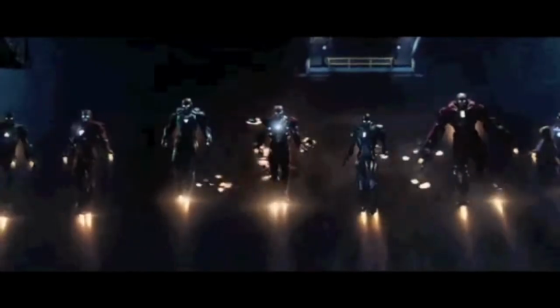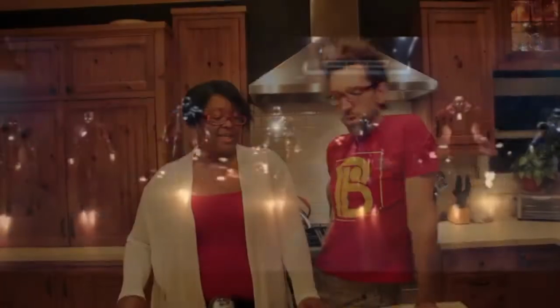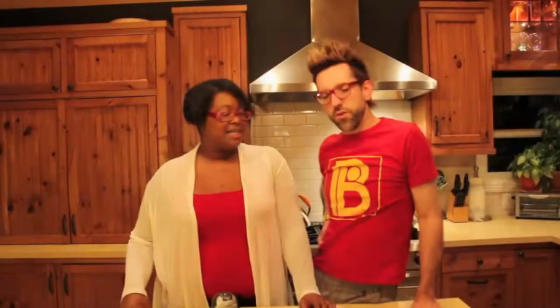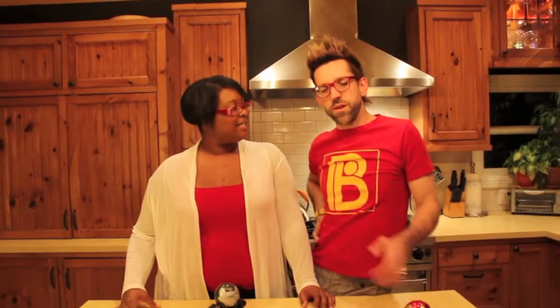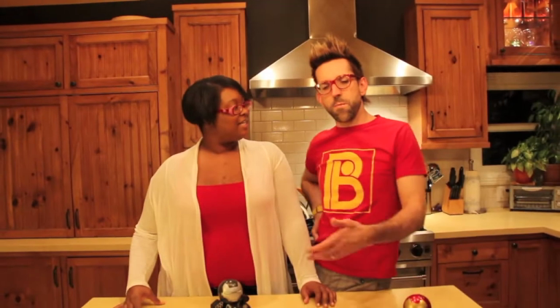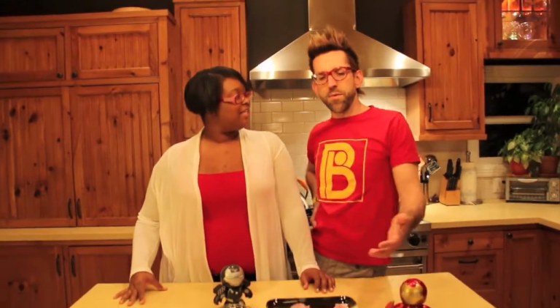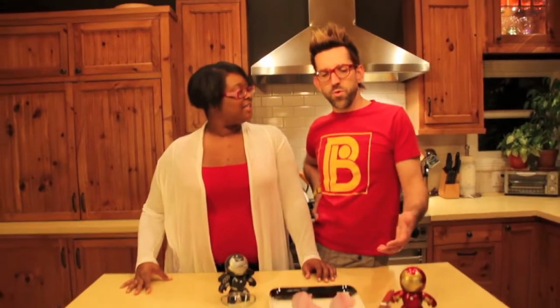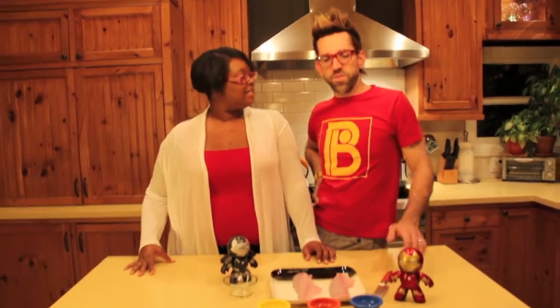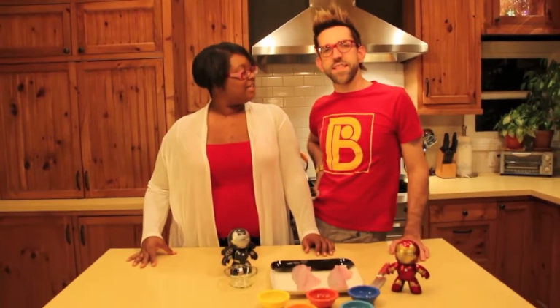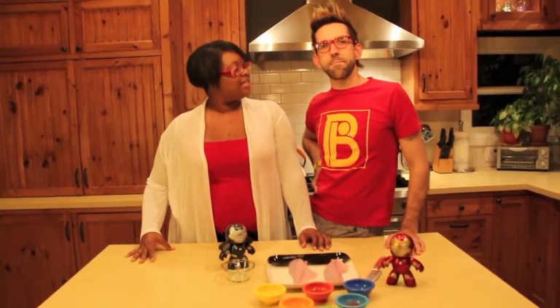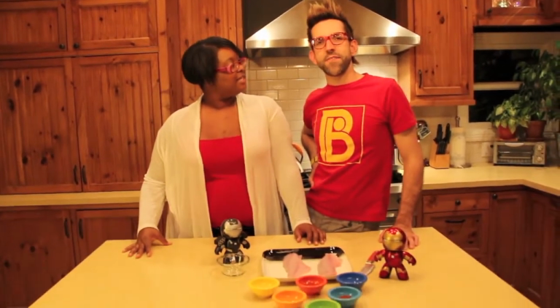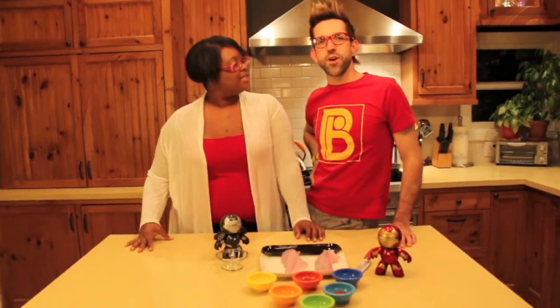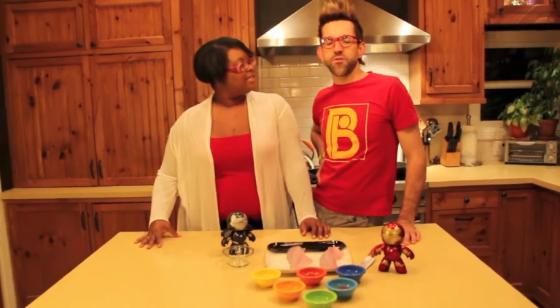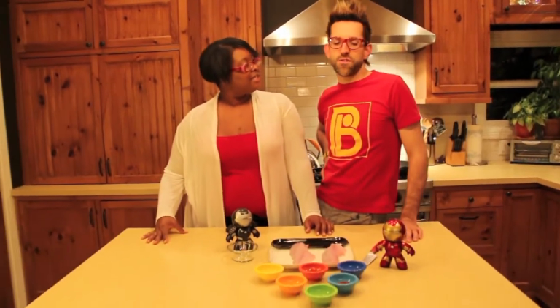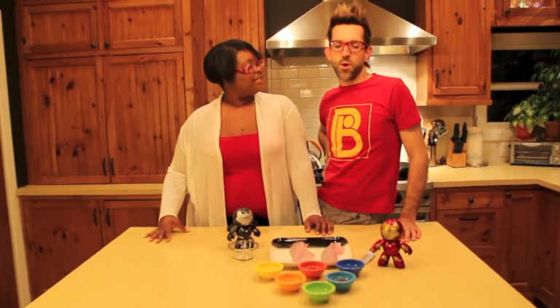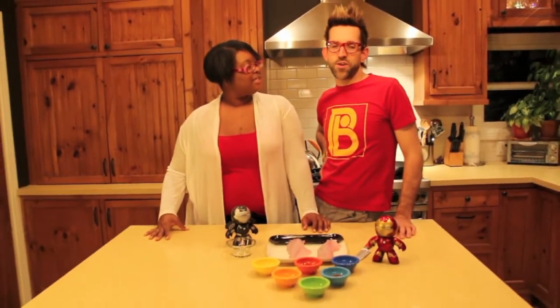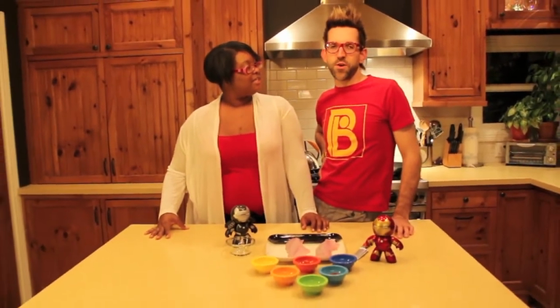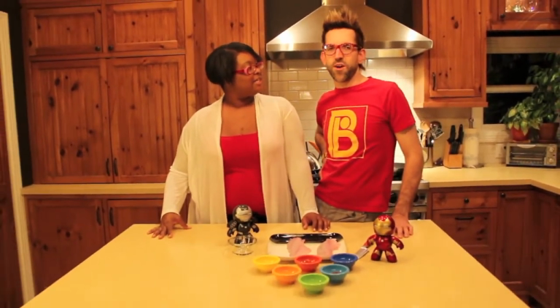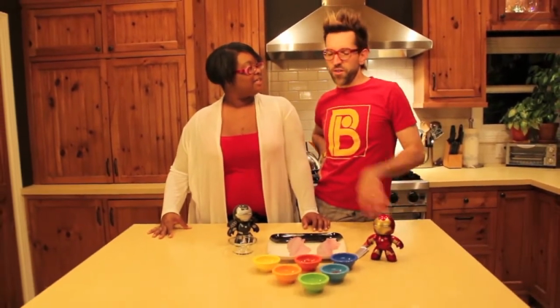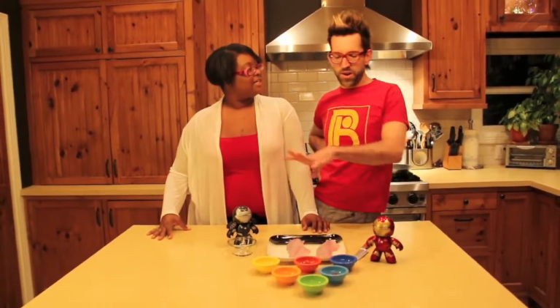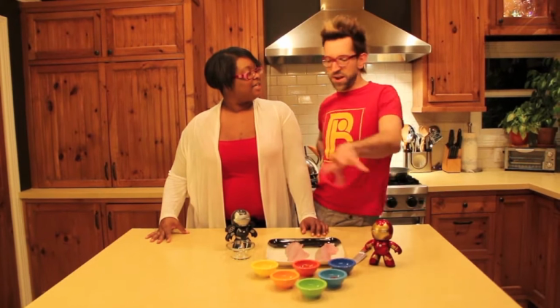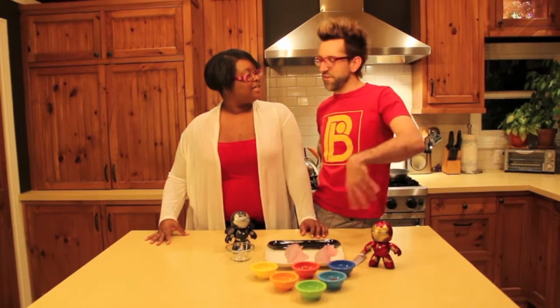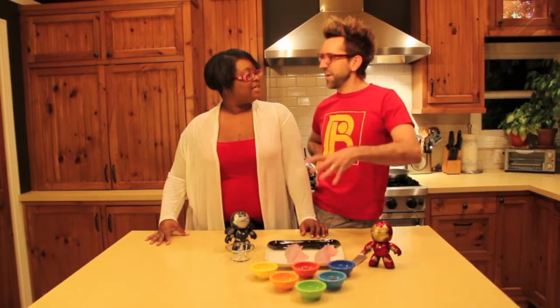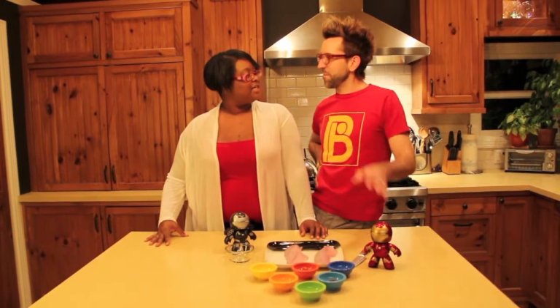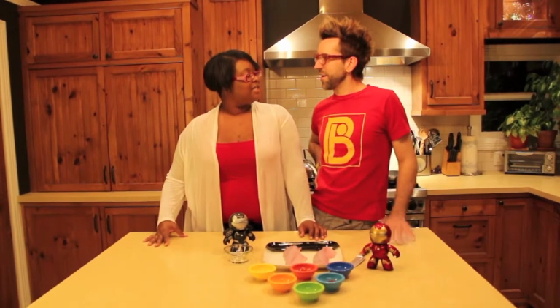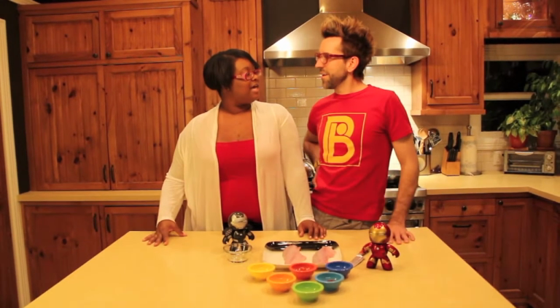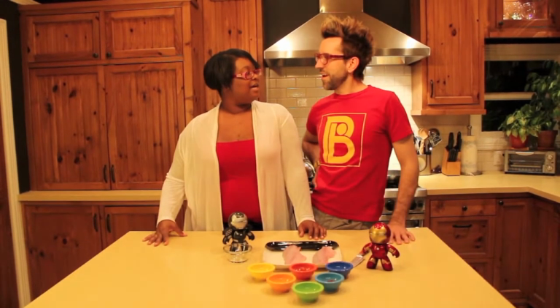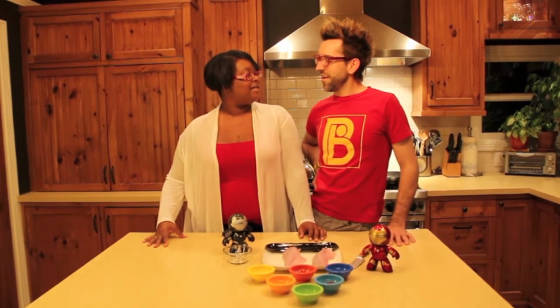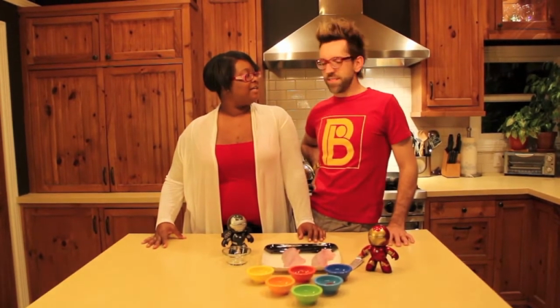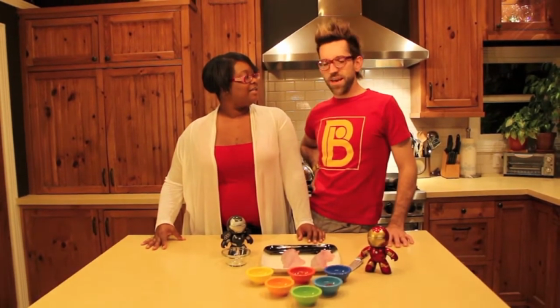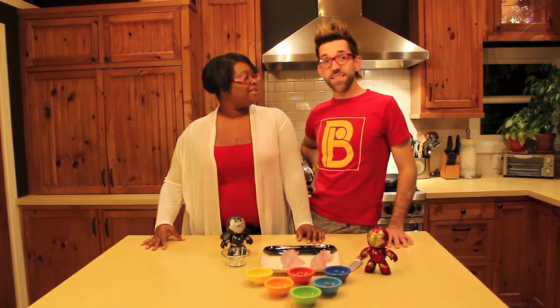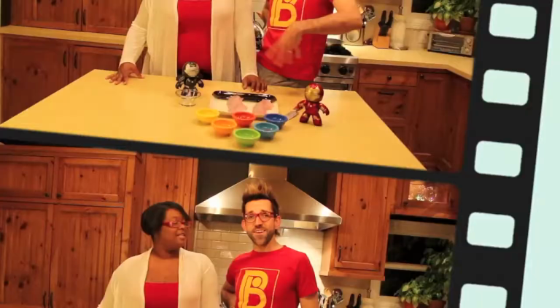We're going to do a little Malibu Seasoning Mix — an ode to Tony Stark all the way around right here. Let's get started.